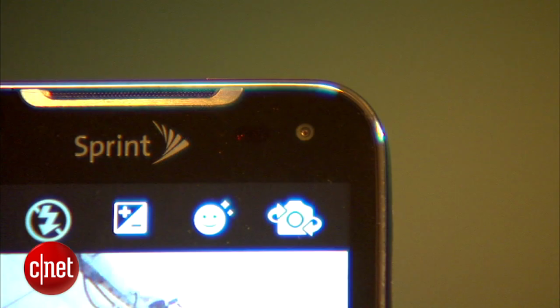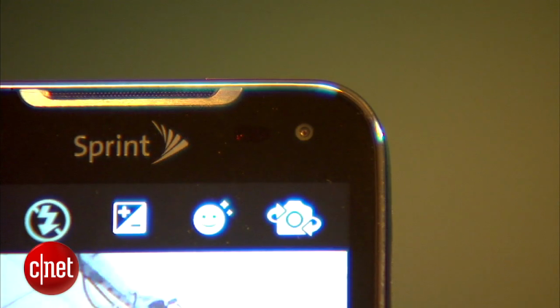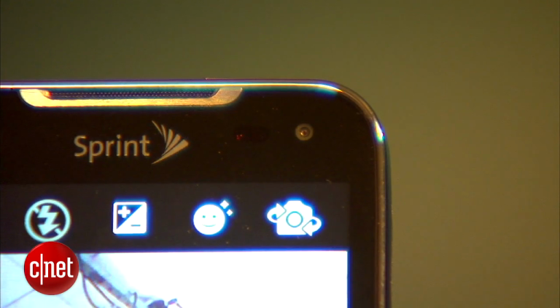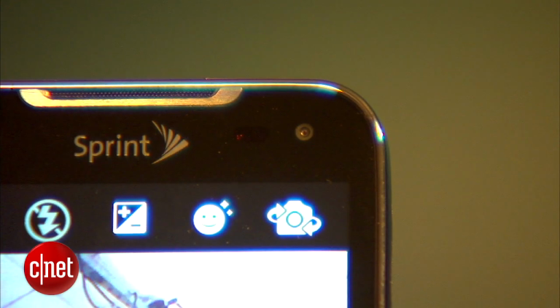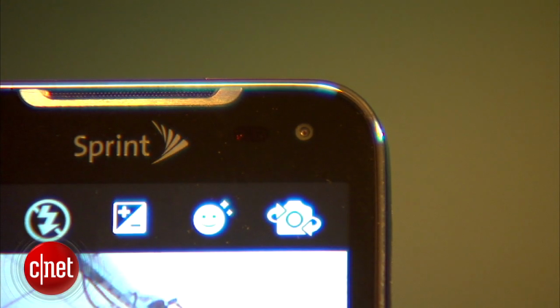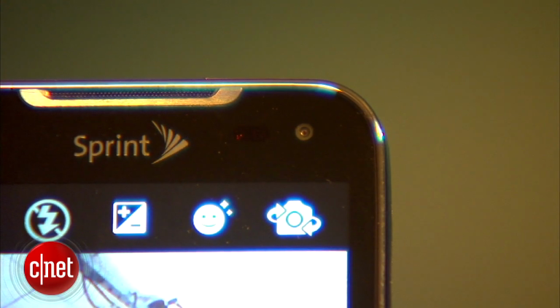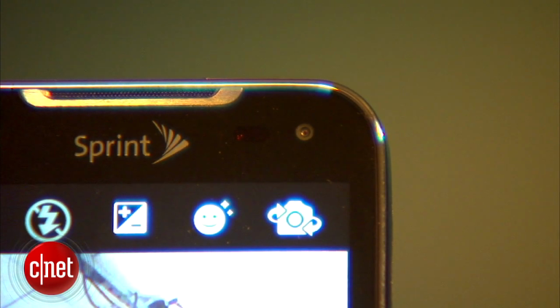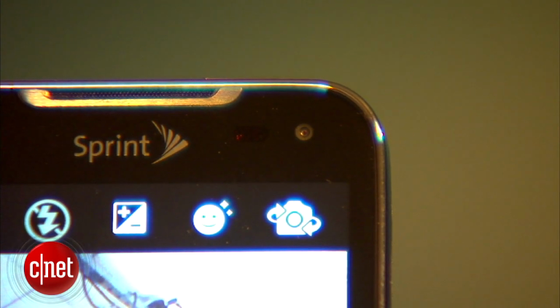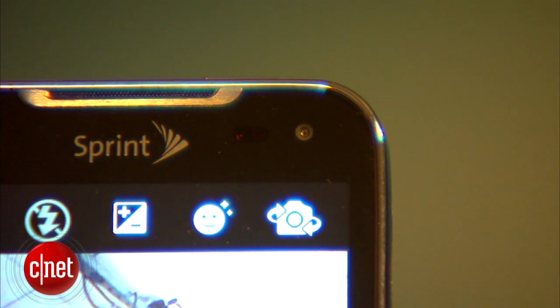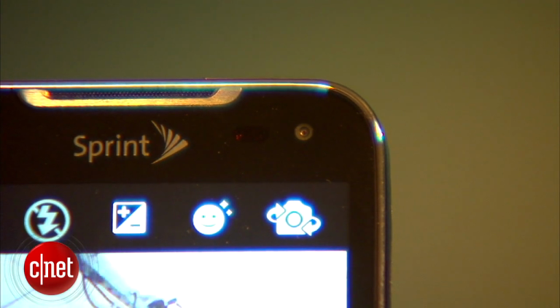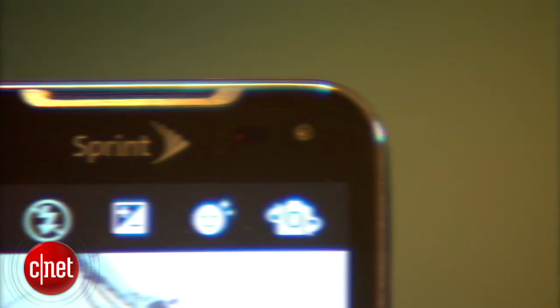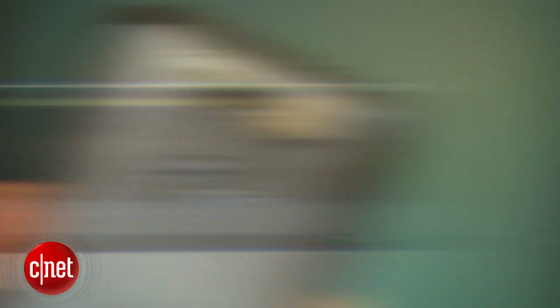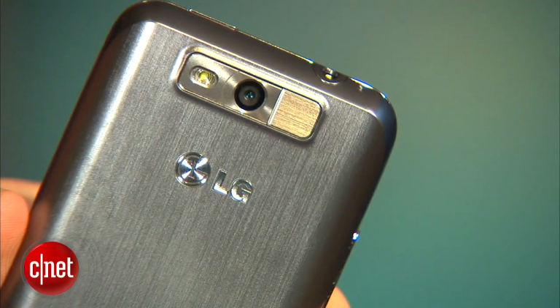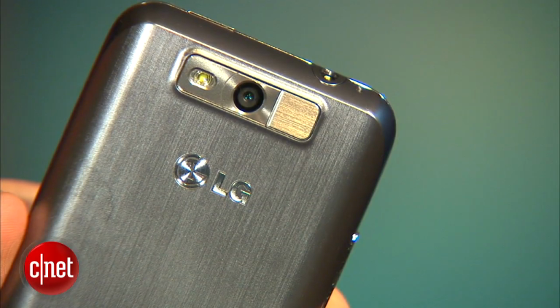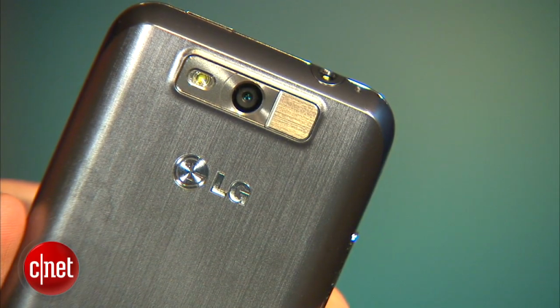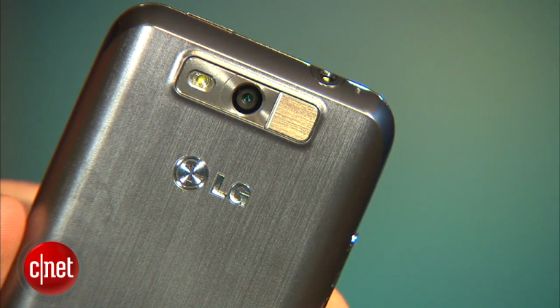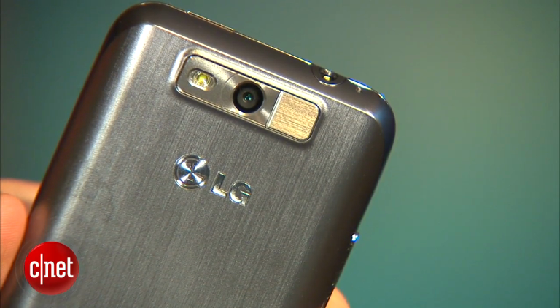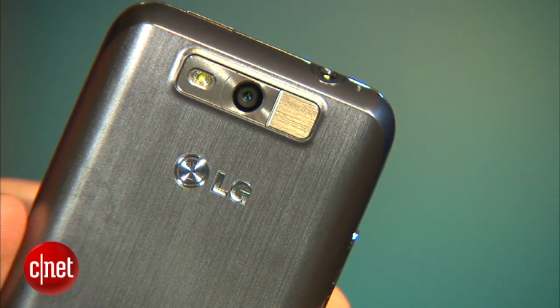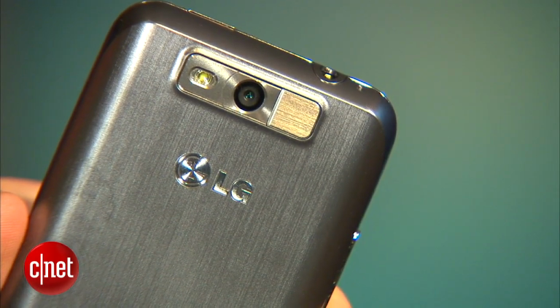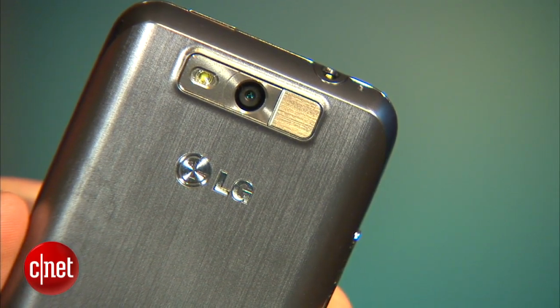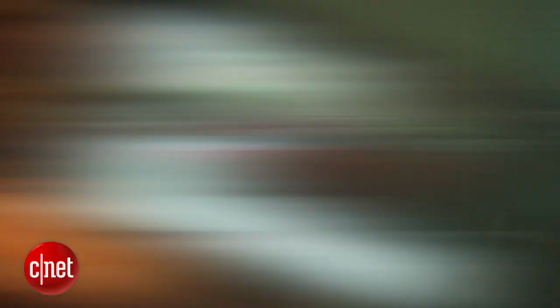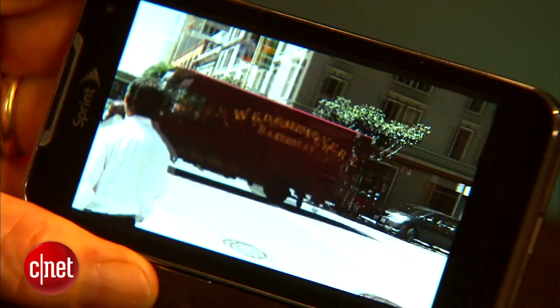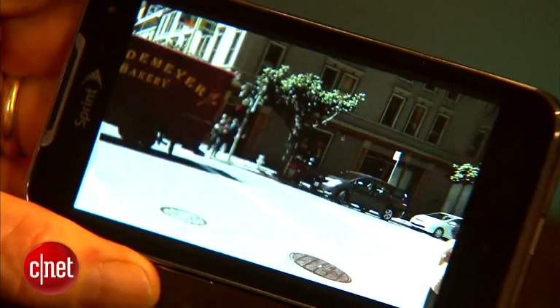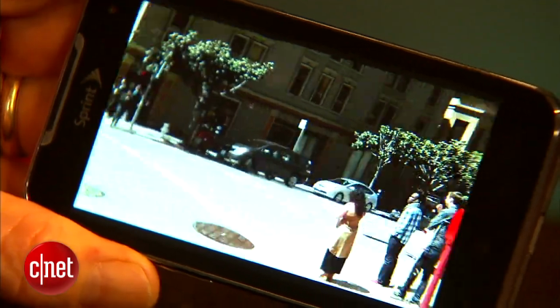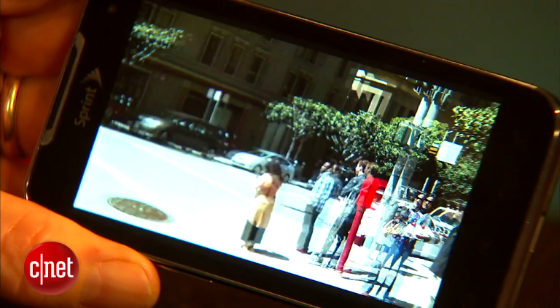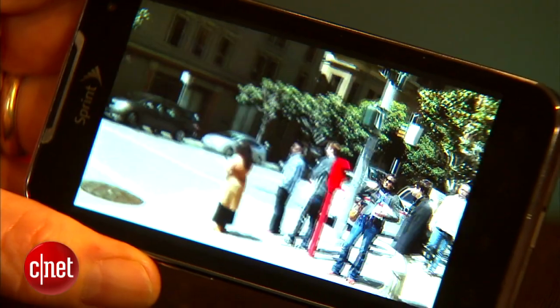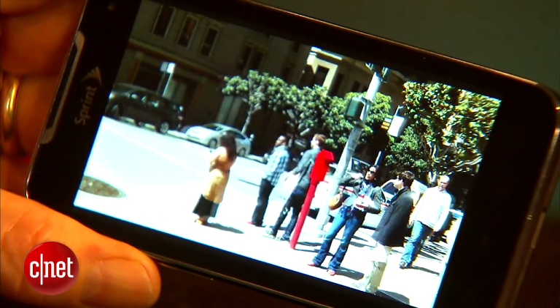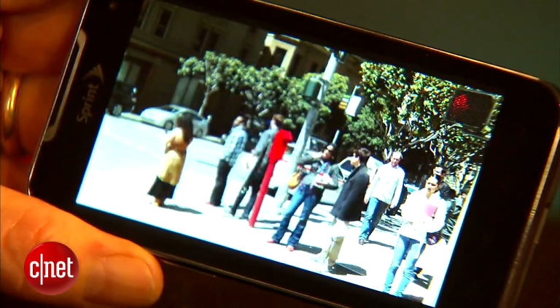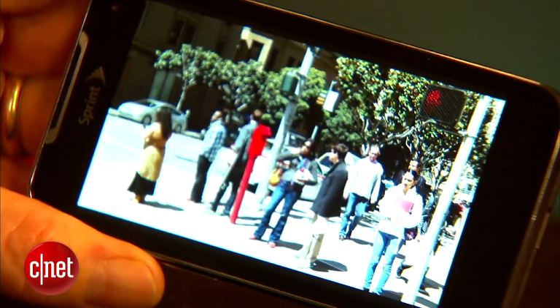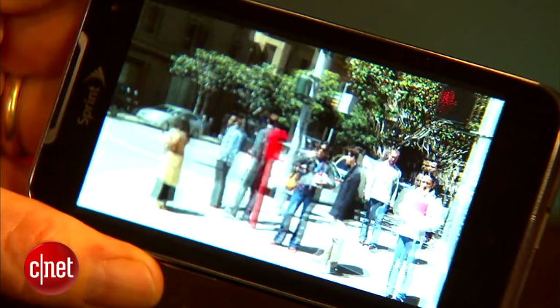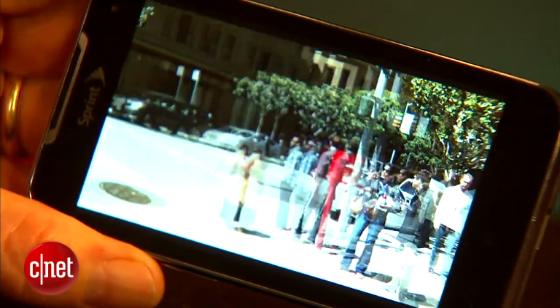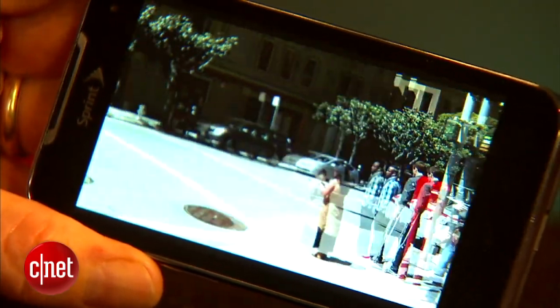The Viper has a front-facing VGA camera and a 5 megapixel camera in the back that is capable of recording 1080p HD video.